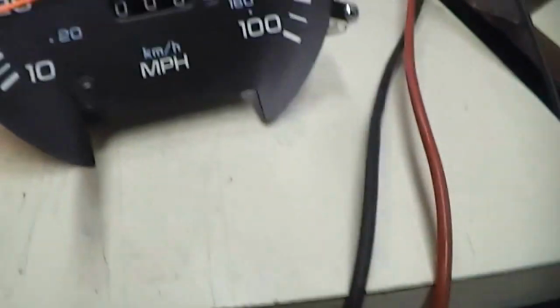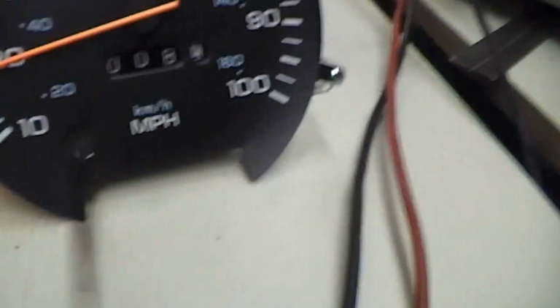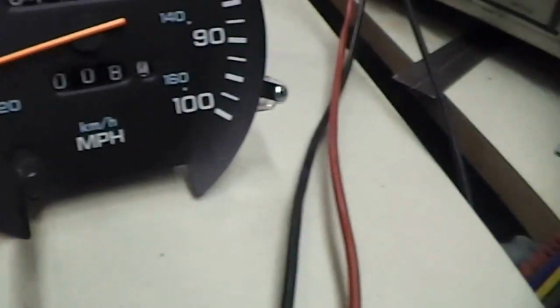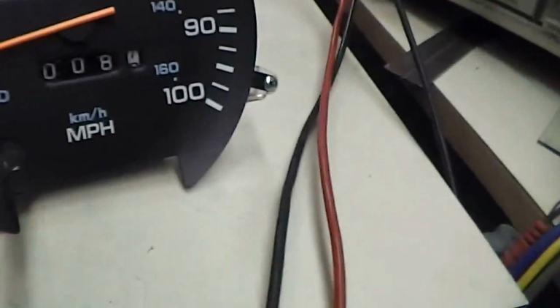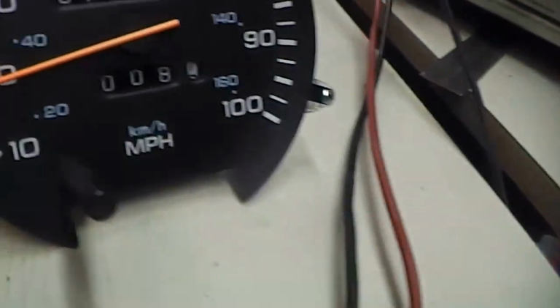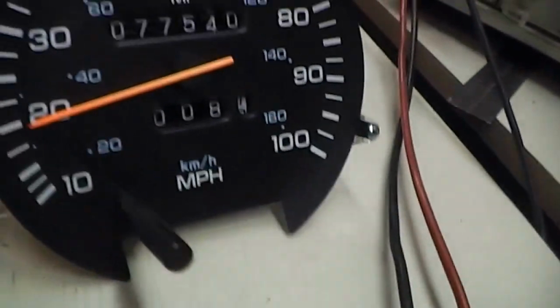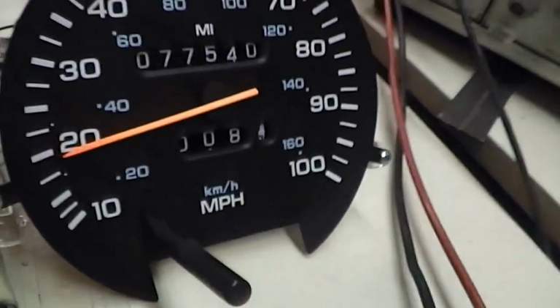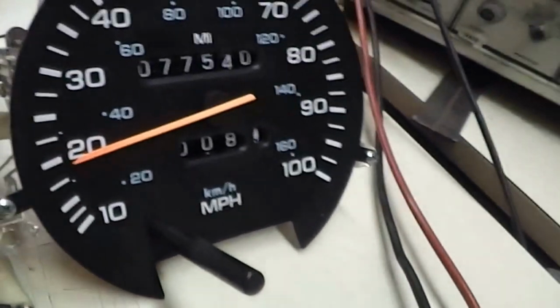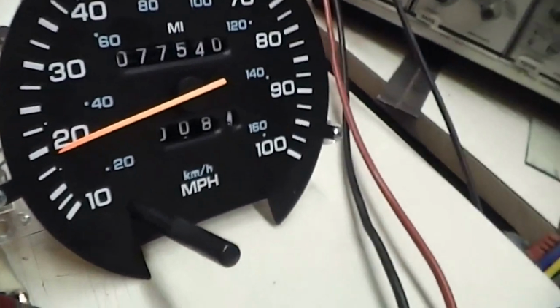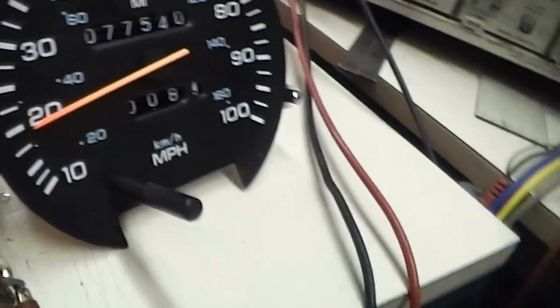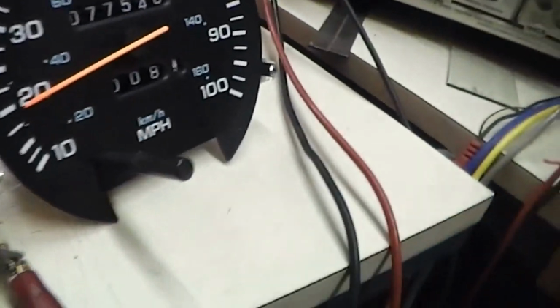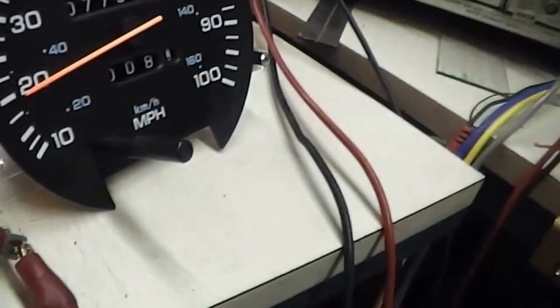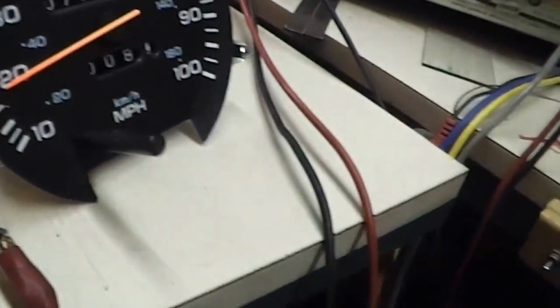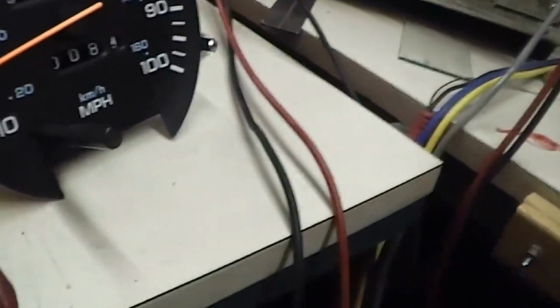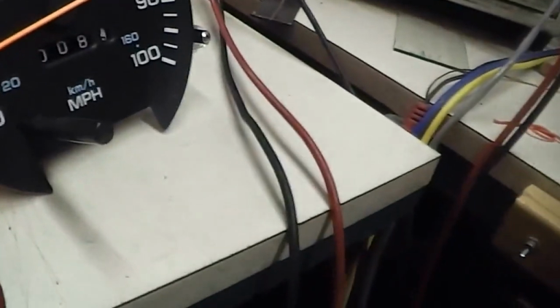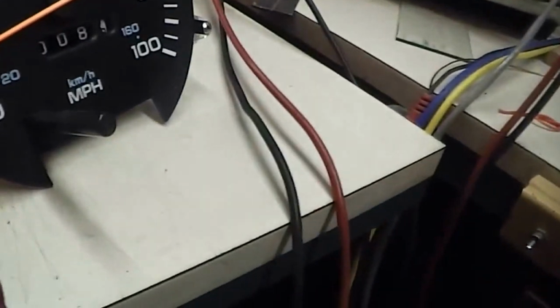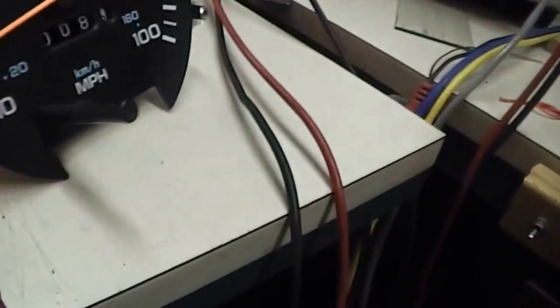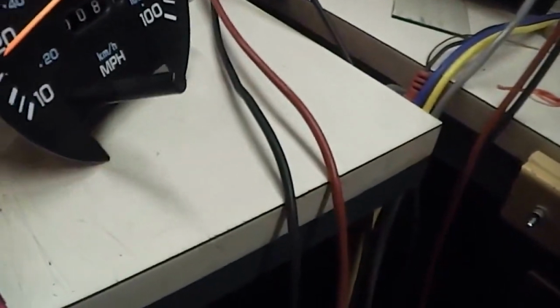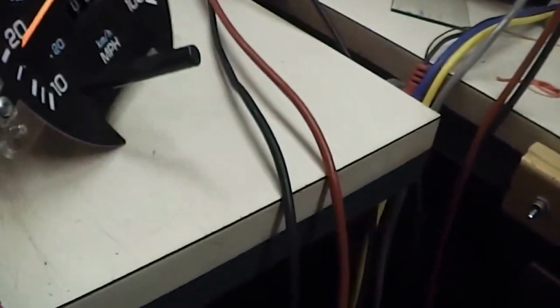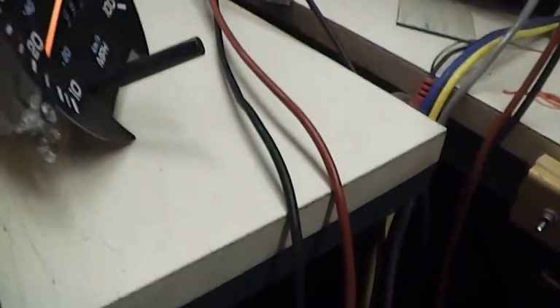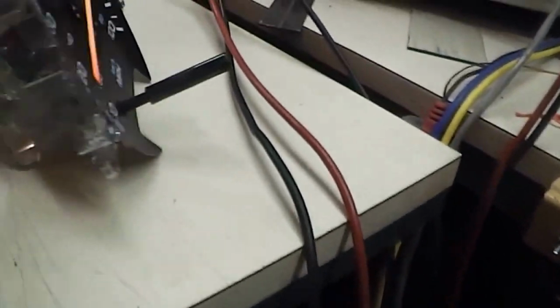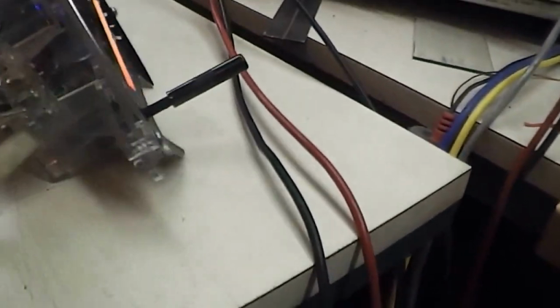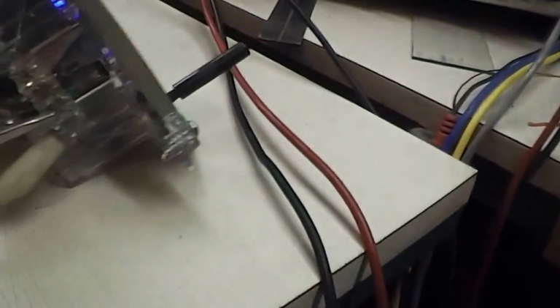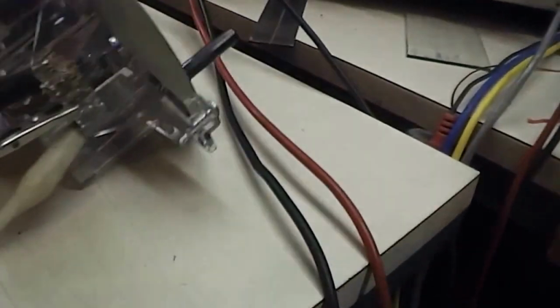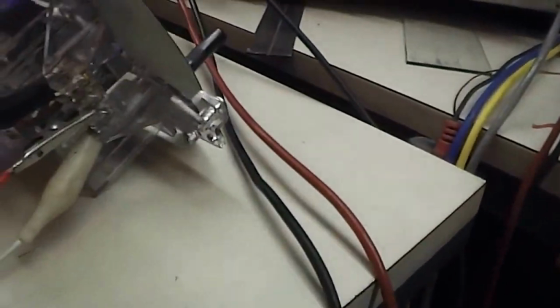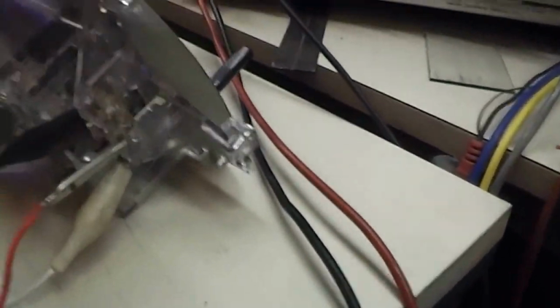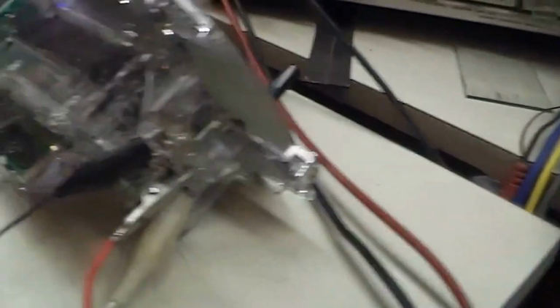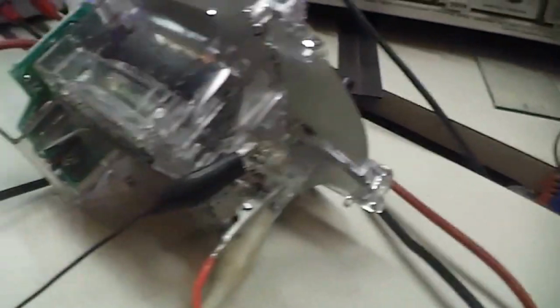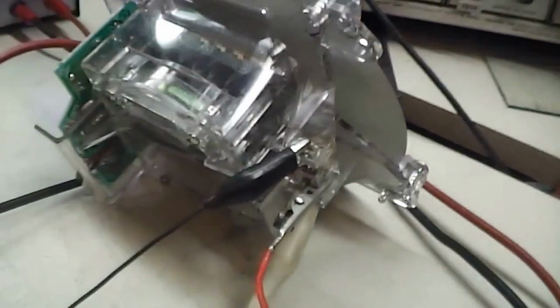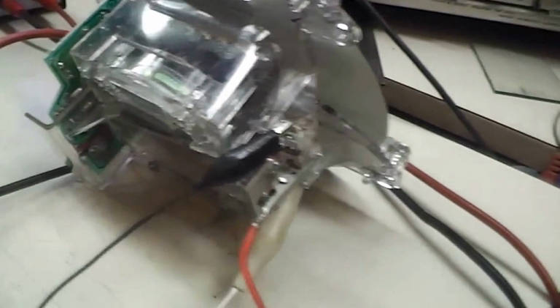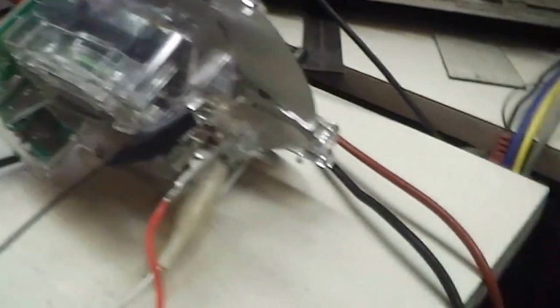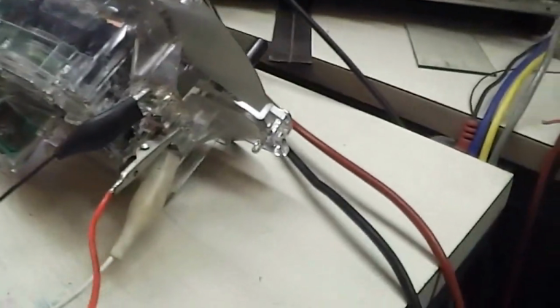I thought I'd make a little video on how to test this particular speedometer cluster. These things probably sell for a fortune if you can even get one.